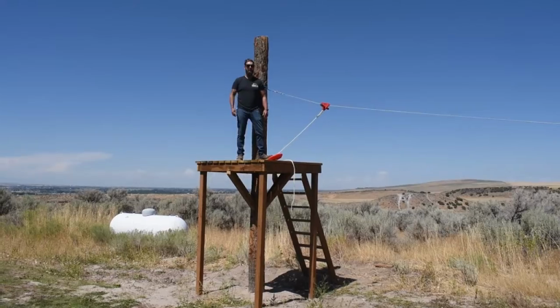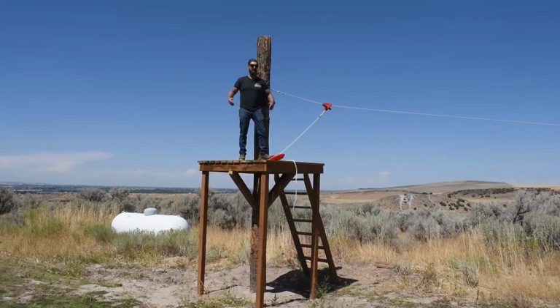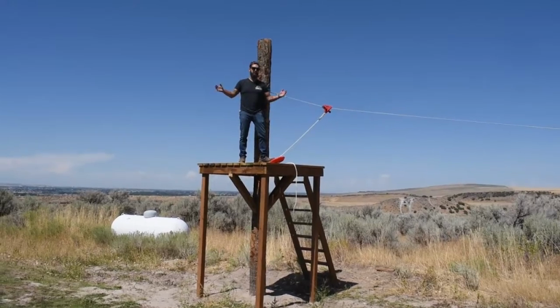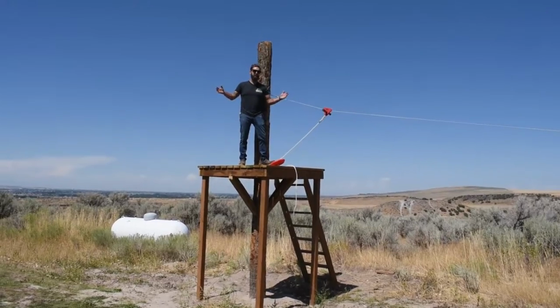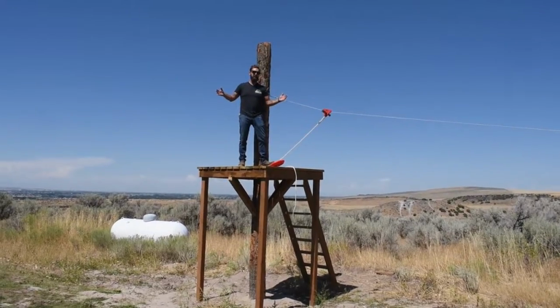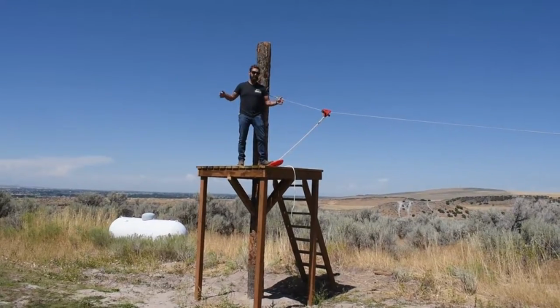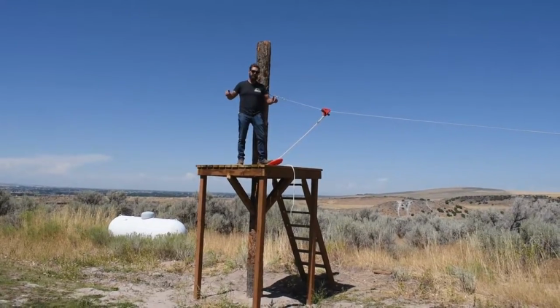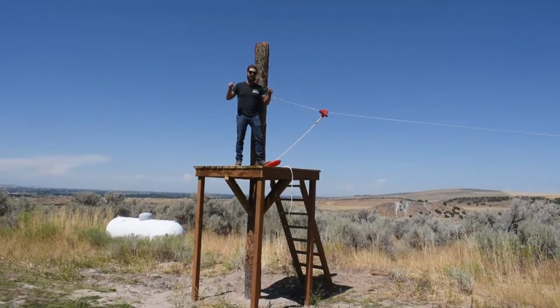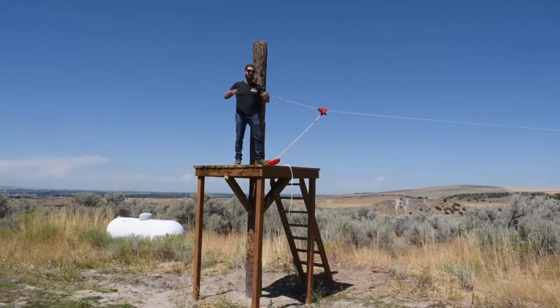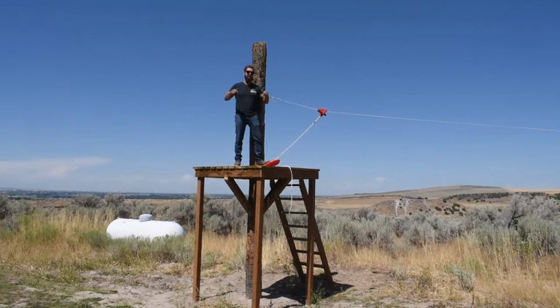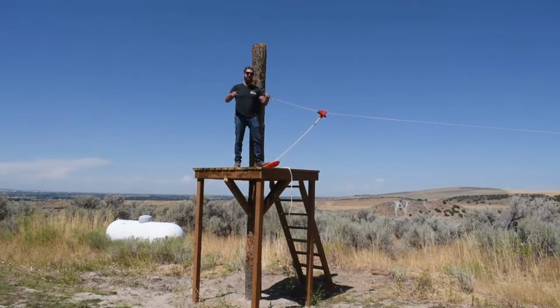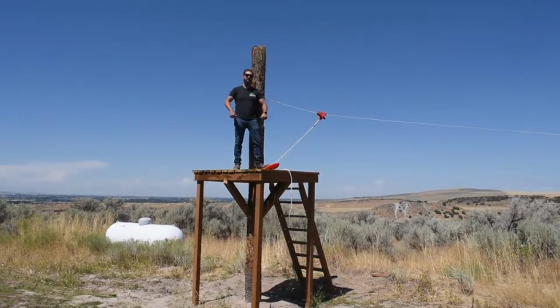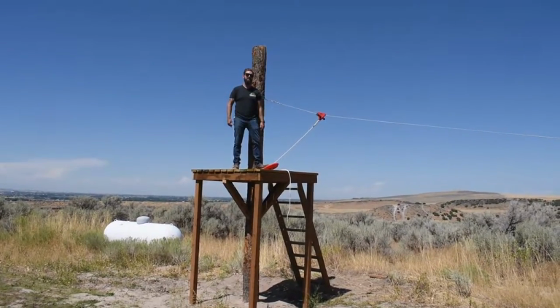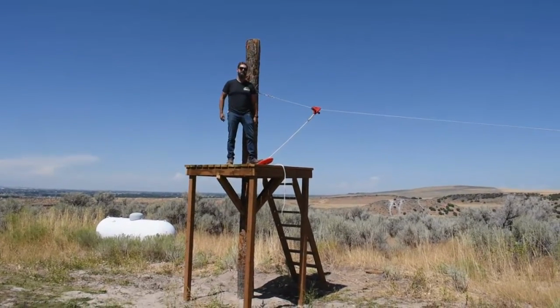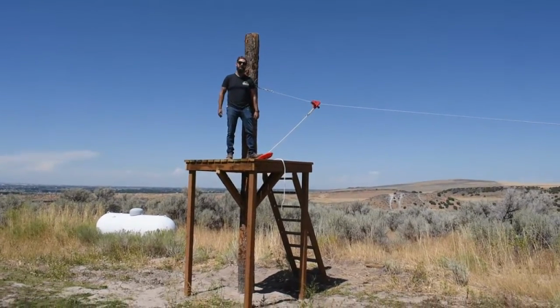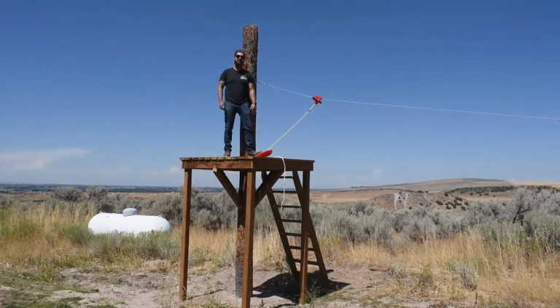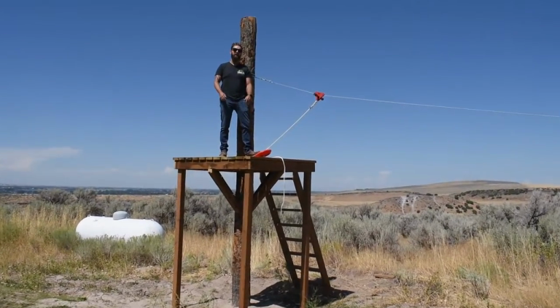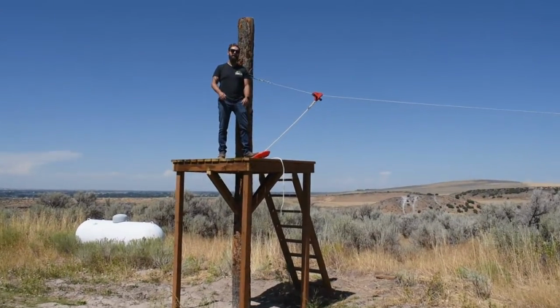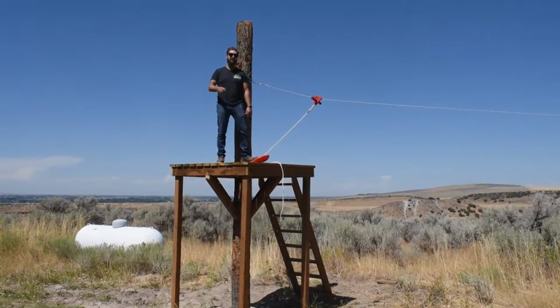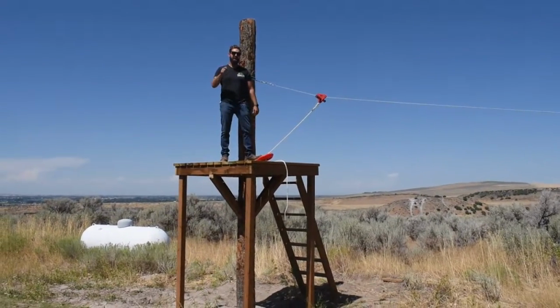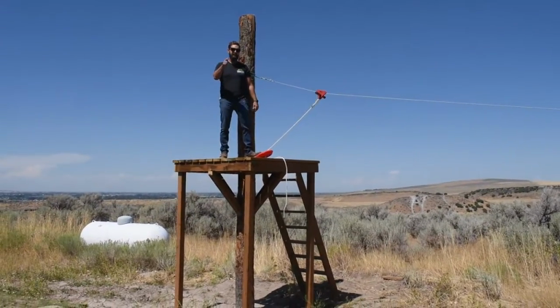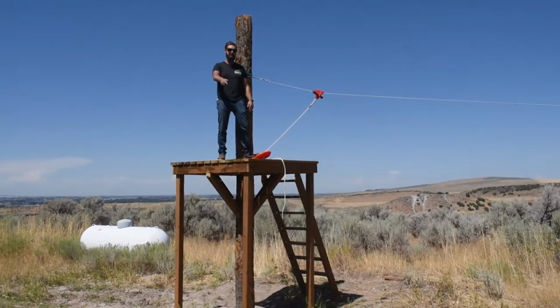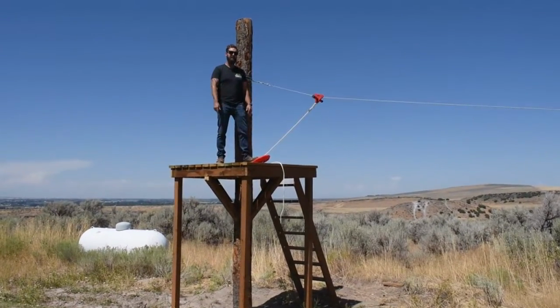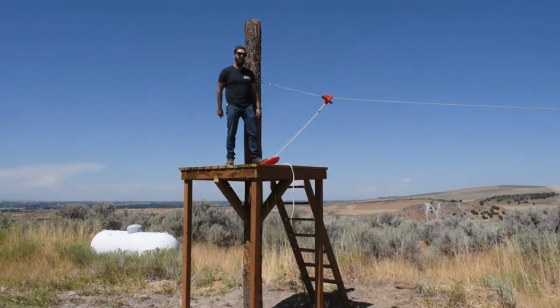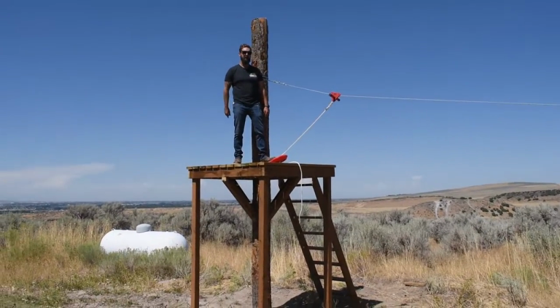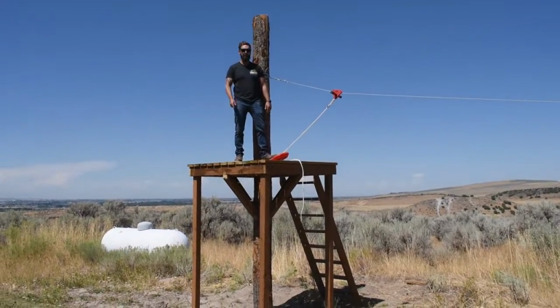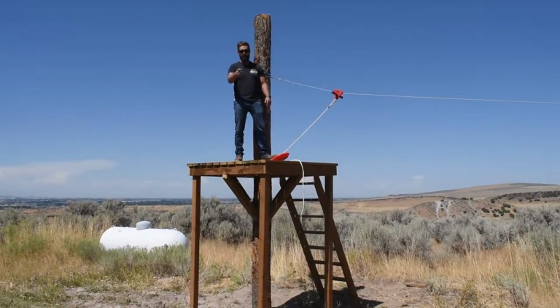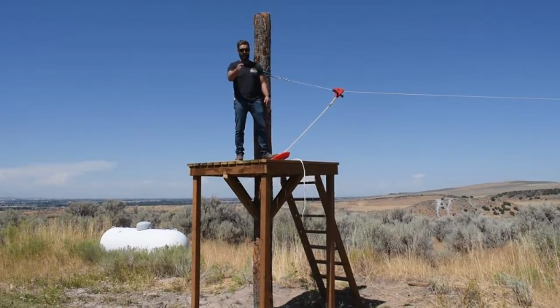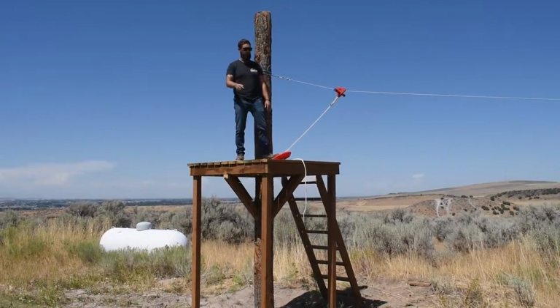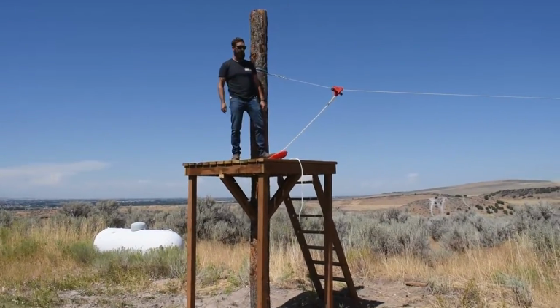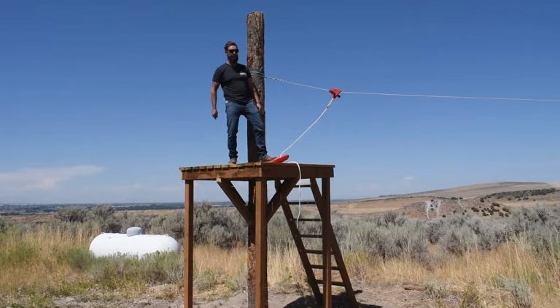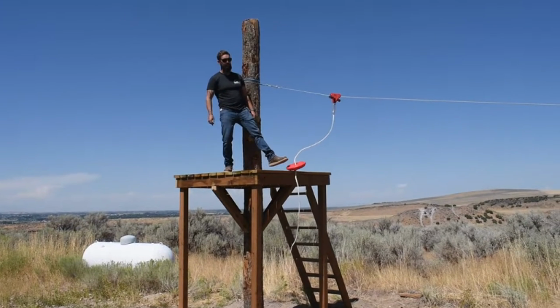Hey, in this video I'm going to show you how to make this awesome DIY kid zipline. You're watching Timberman TV.